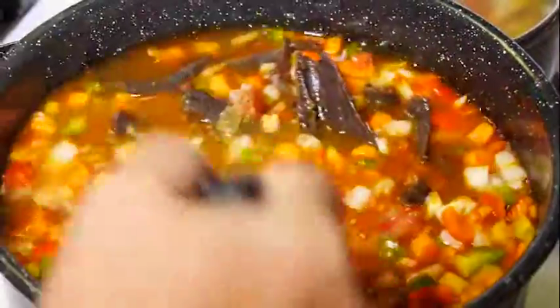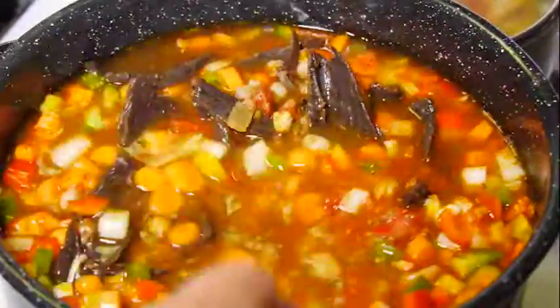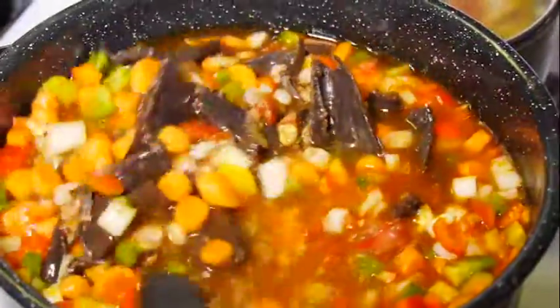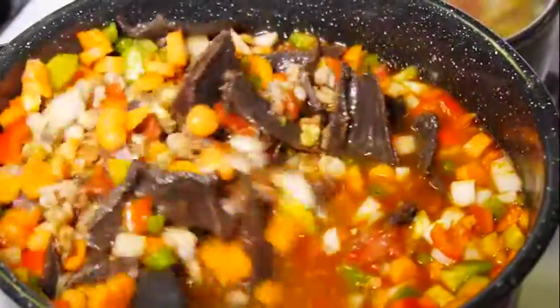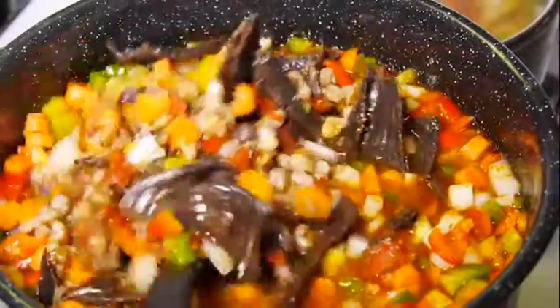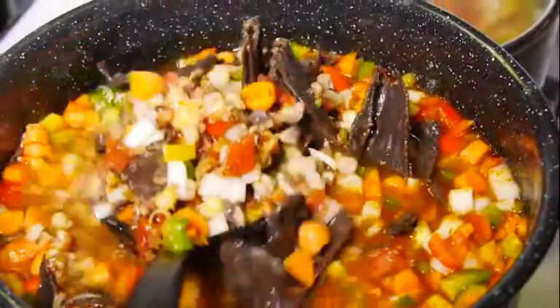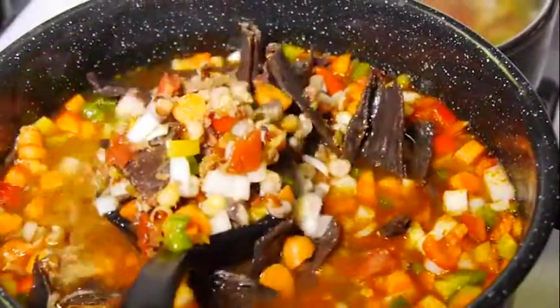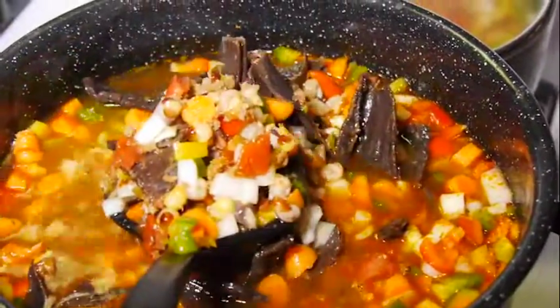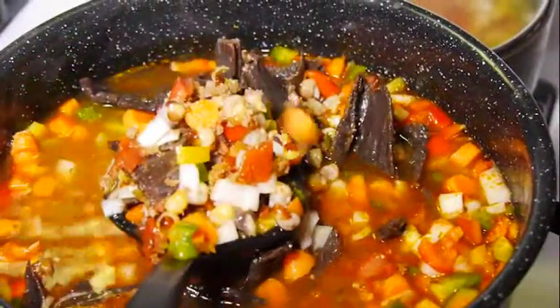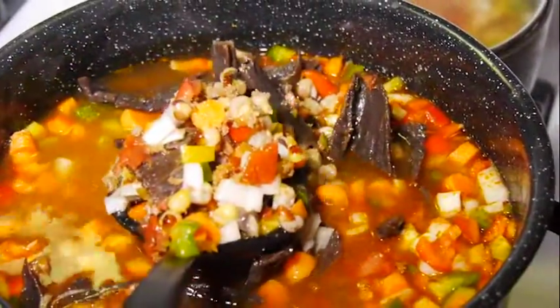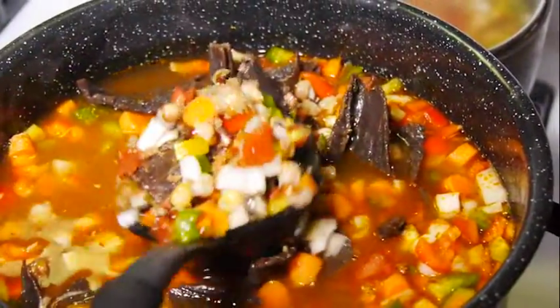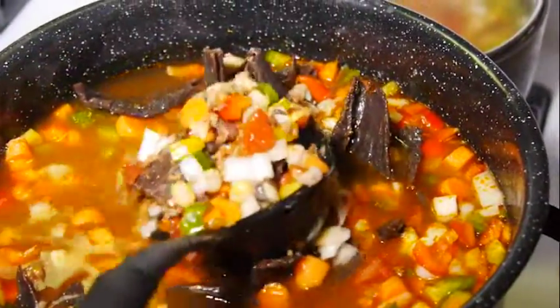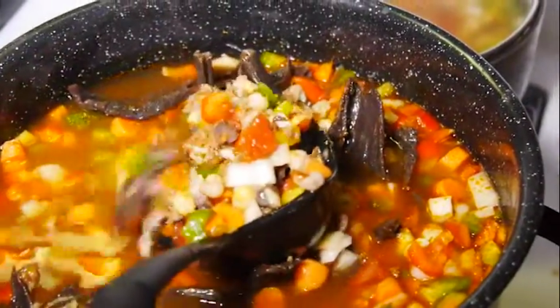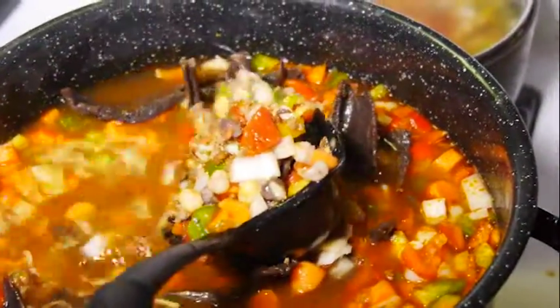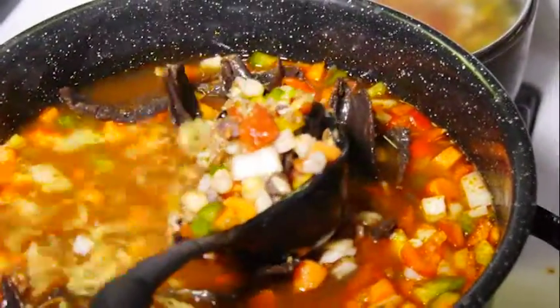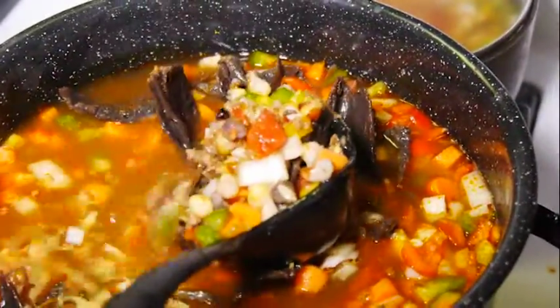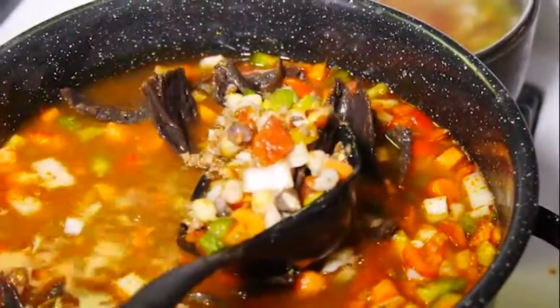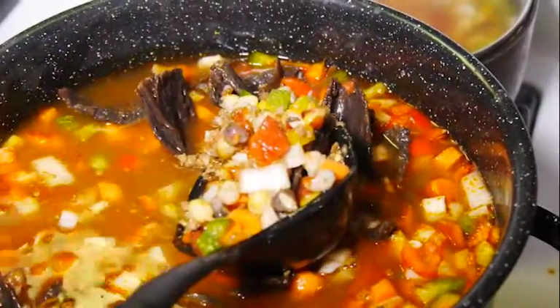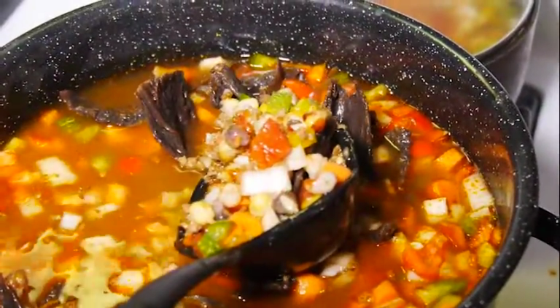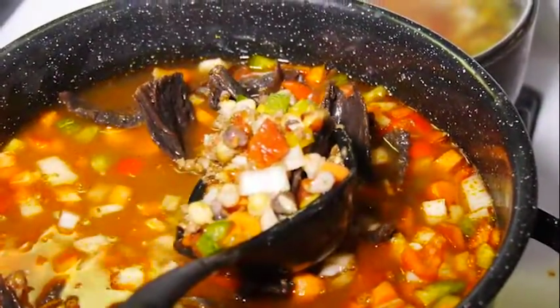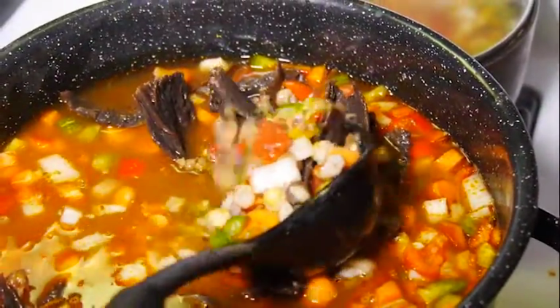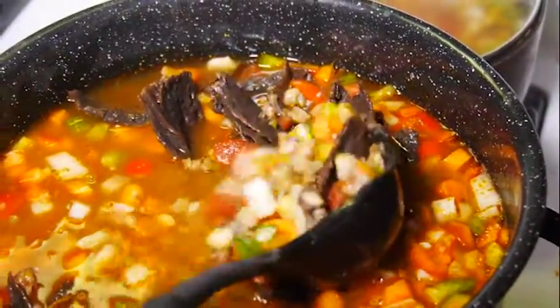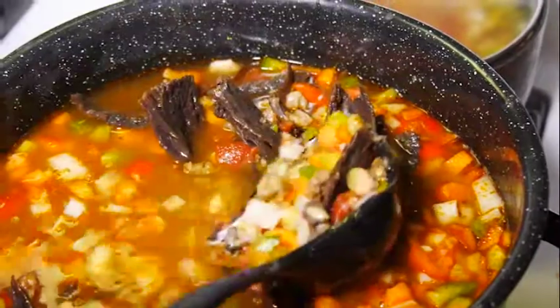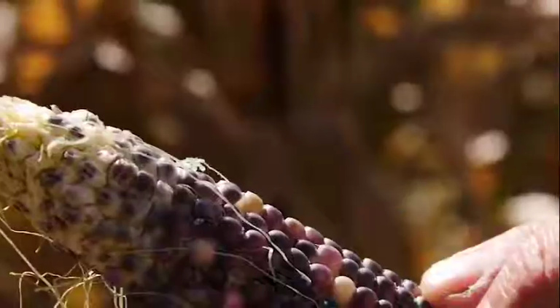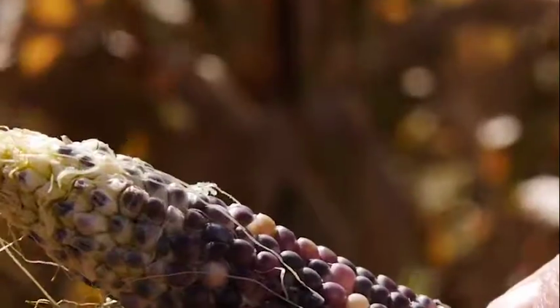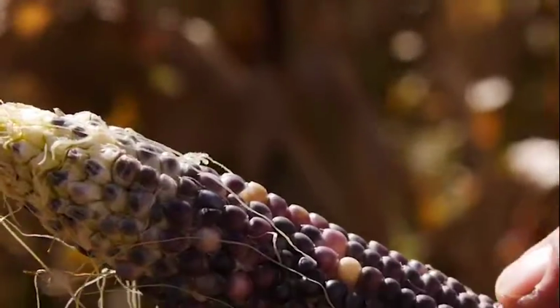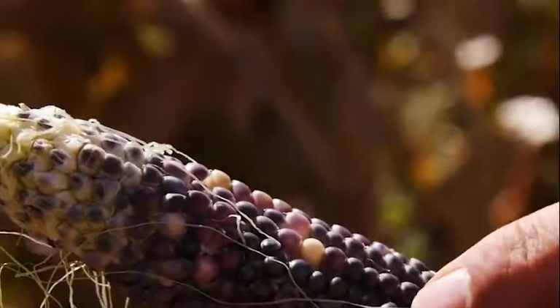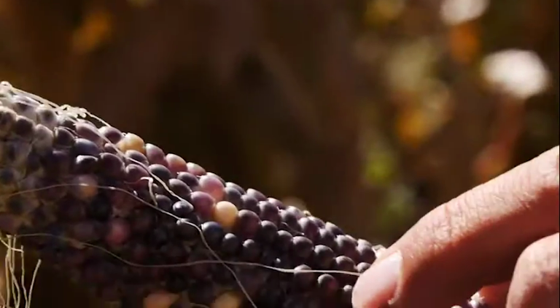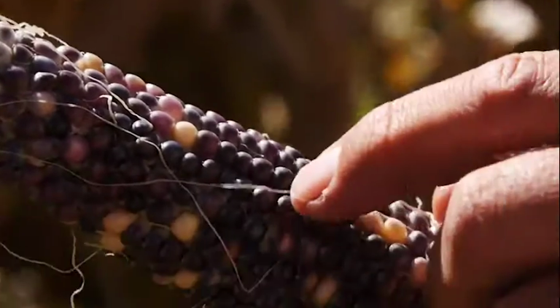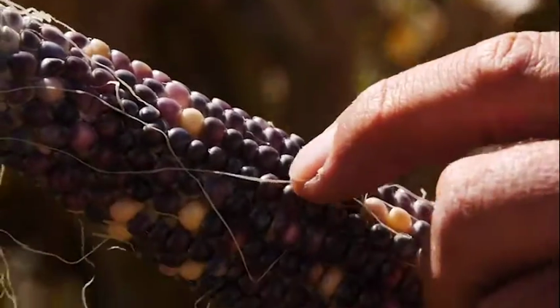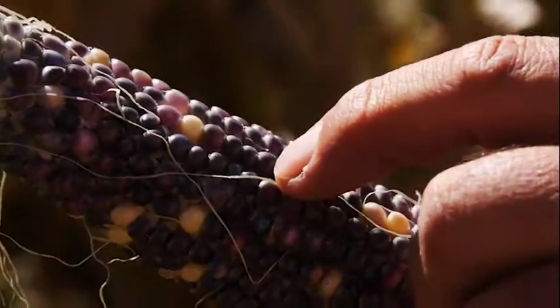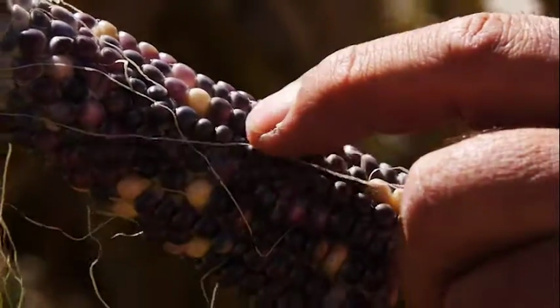Tim has shown us all you need for Indian corn soup is flint corn and your favorite vegetables. Try cooking this soup with local produce and meats, and experiment with new ingredients for unique flavor combinations.